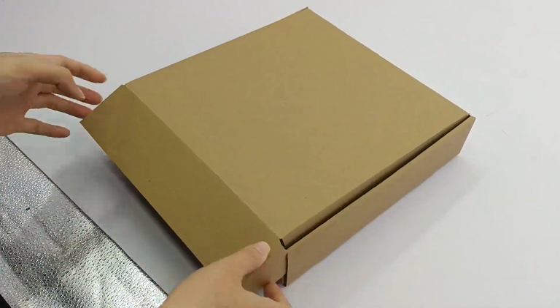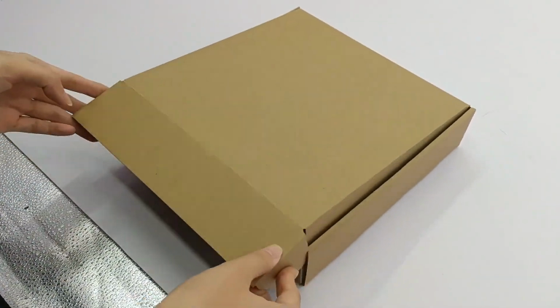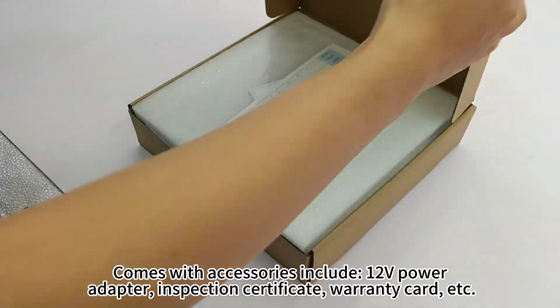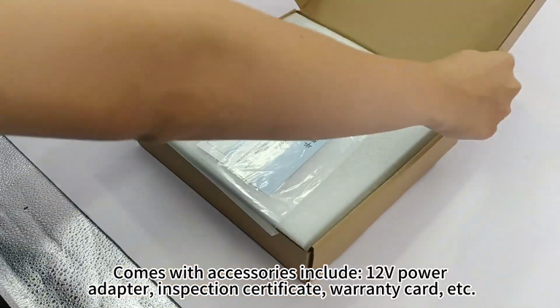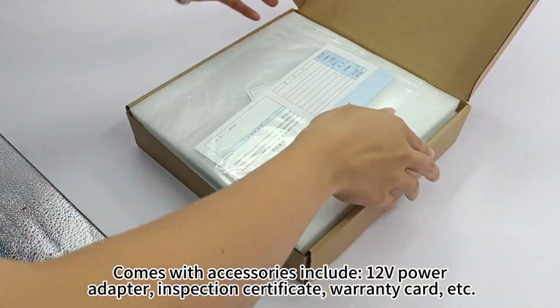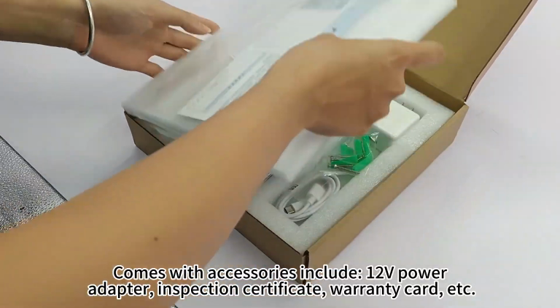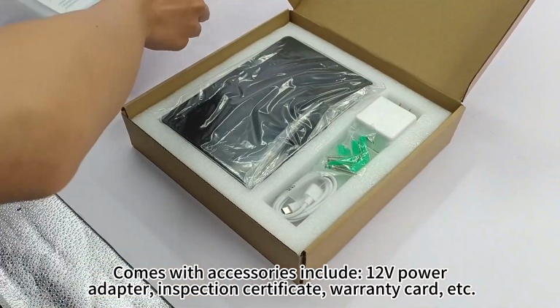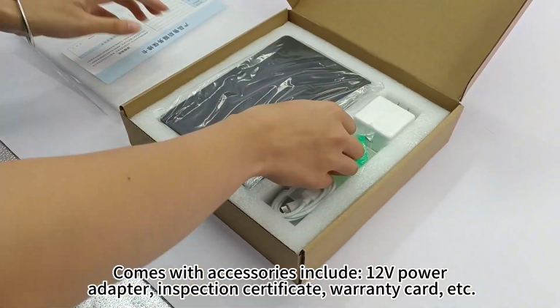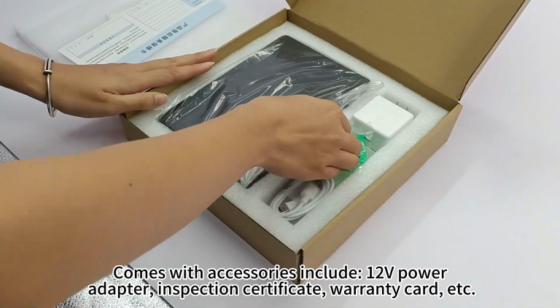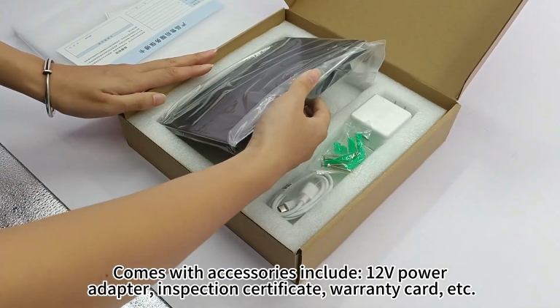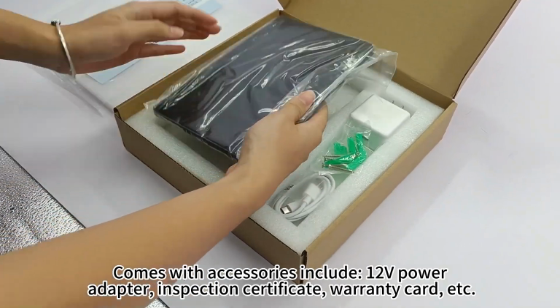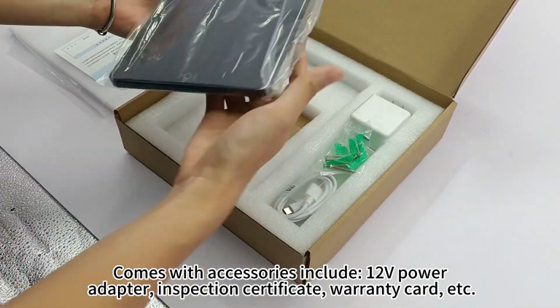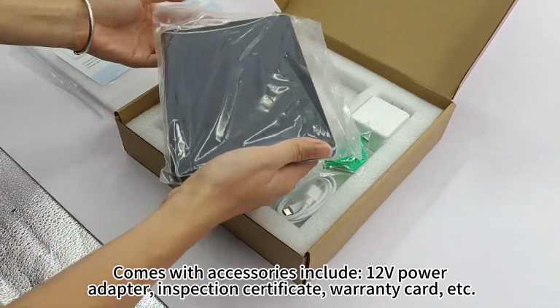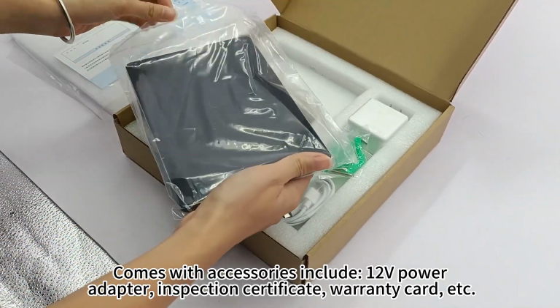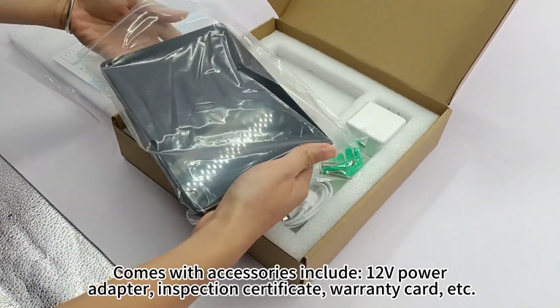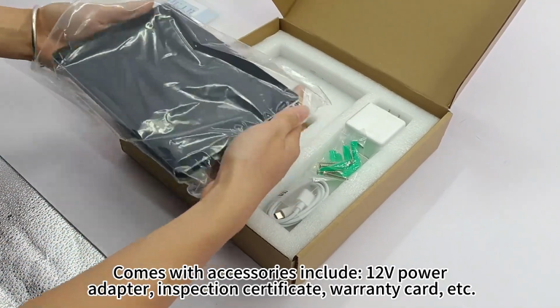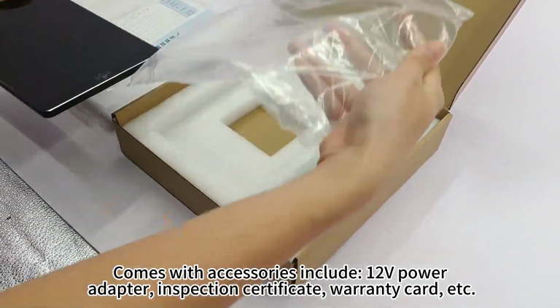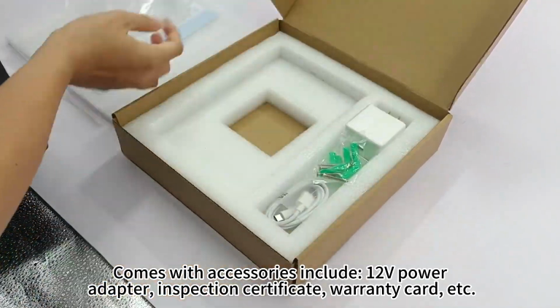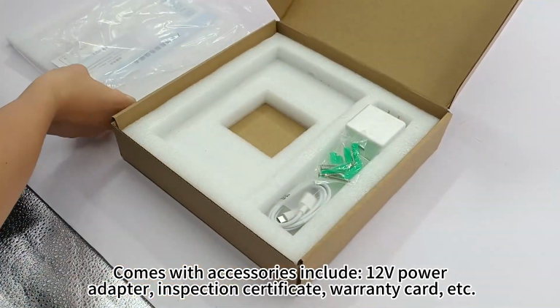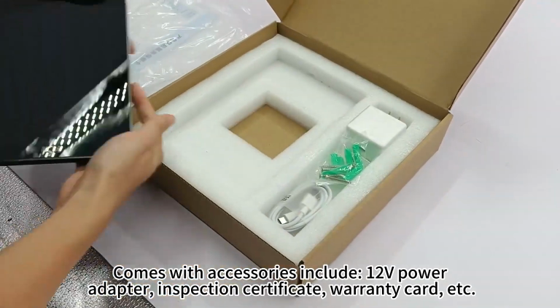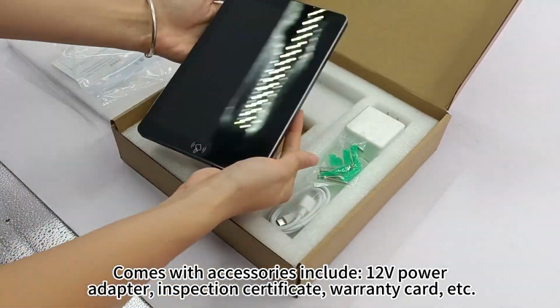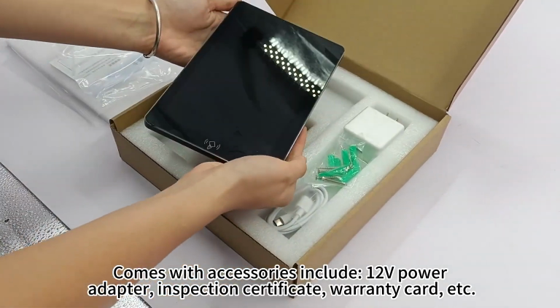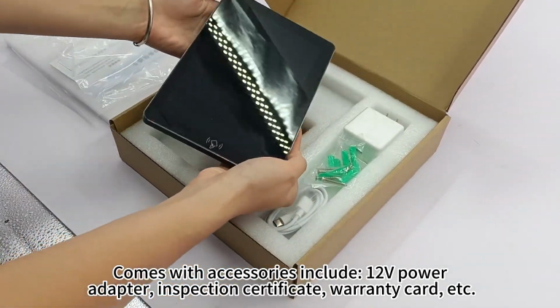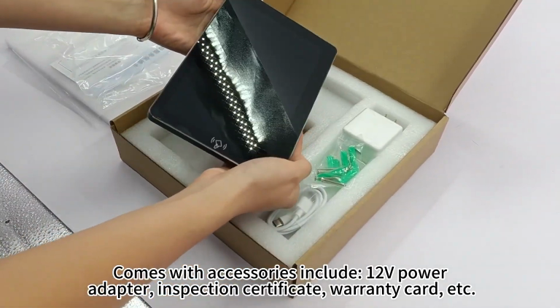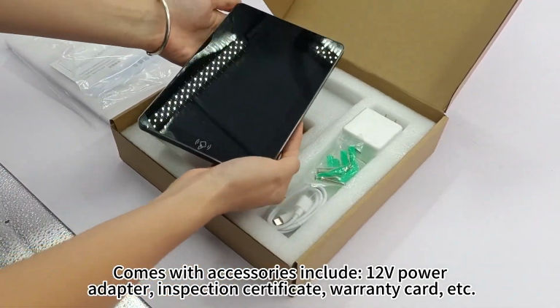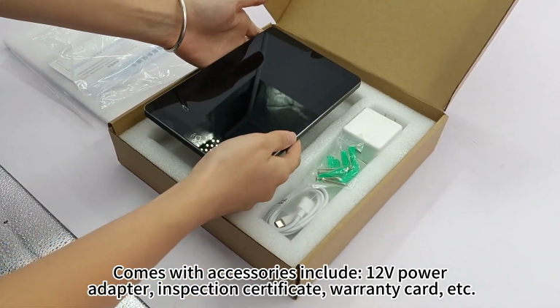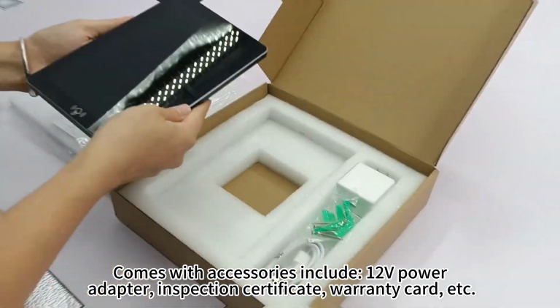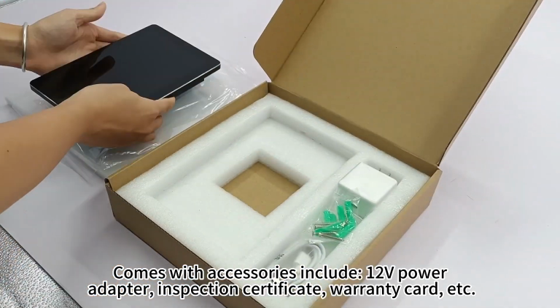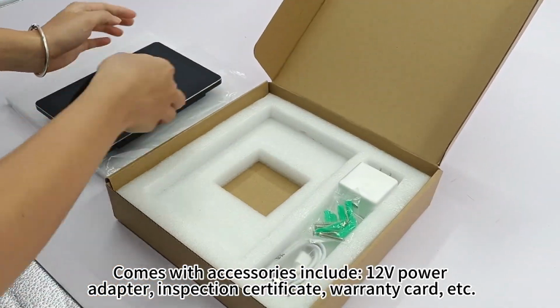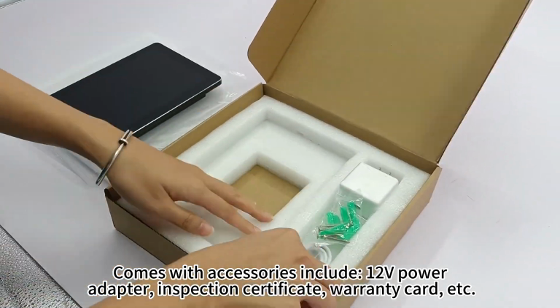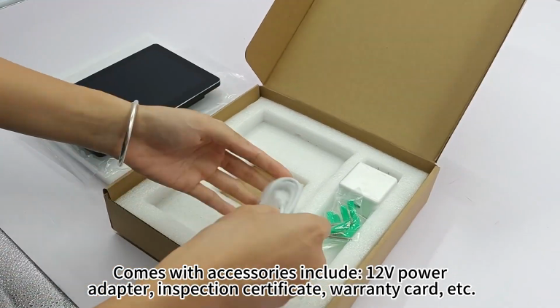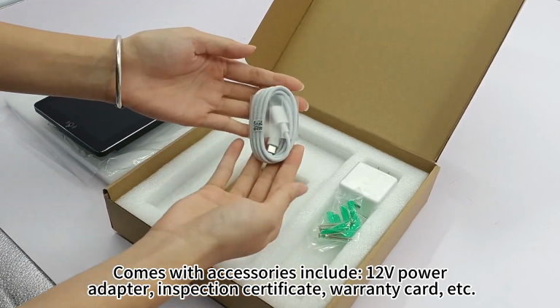Comes with accessories including one 12V power adapter, inspection certificate, warranty card, etc.